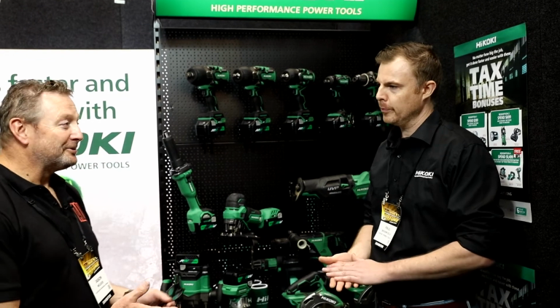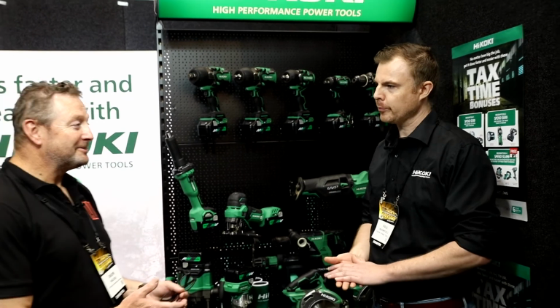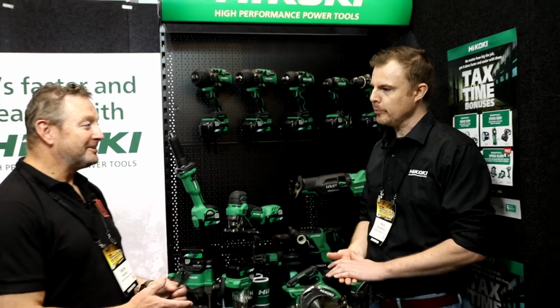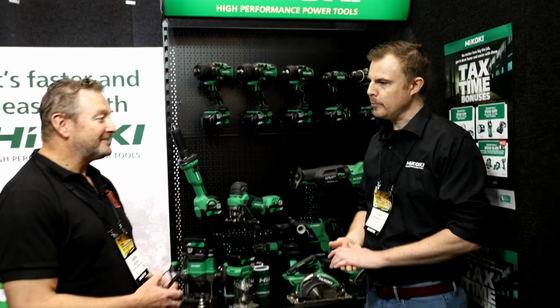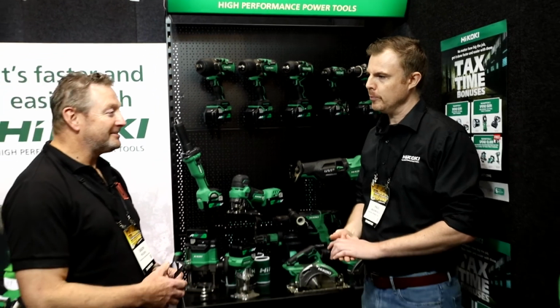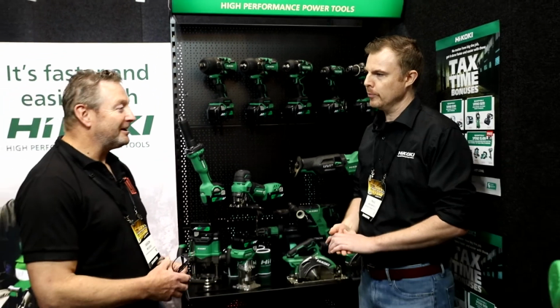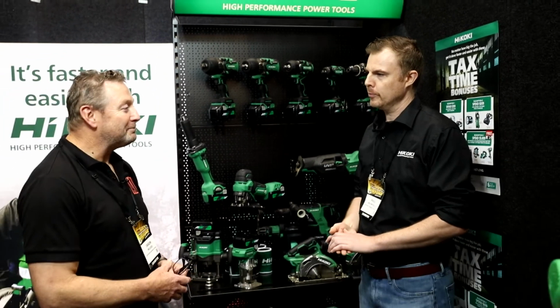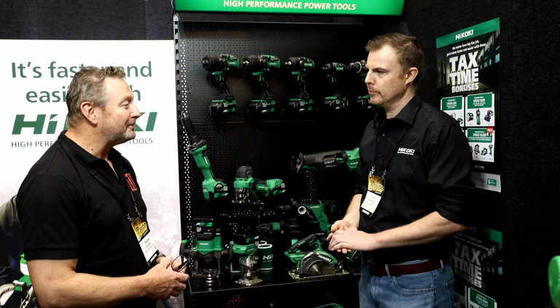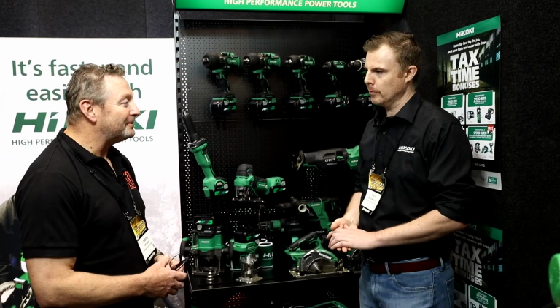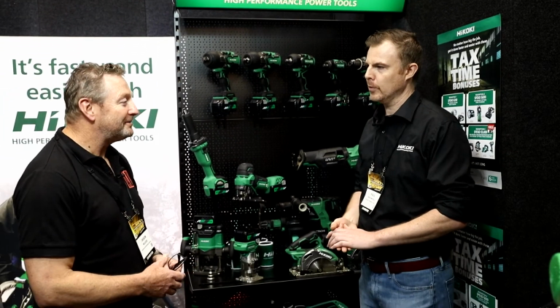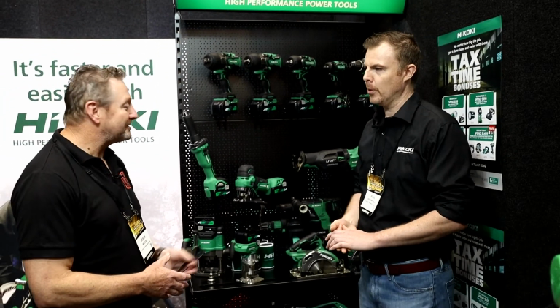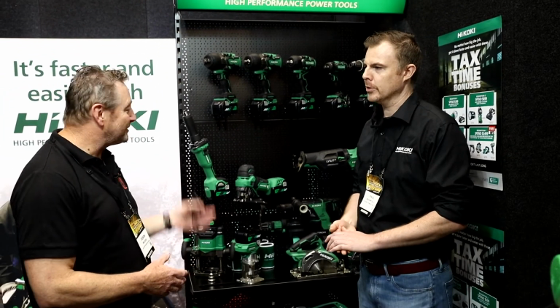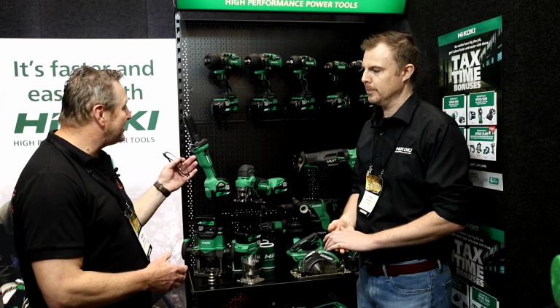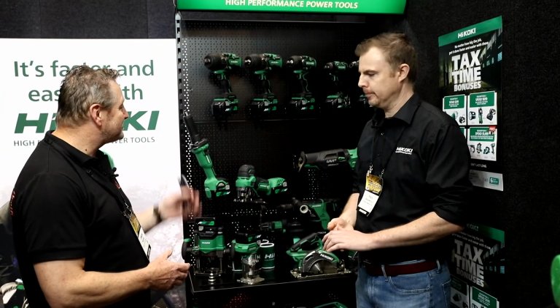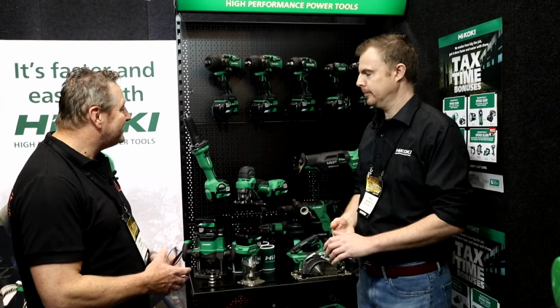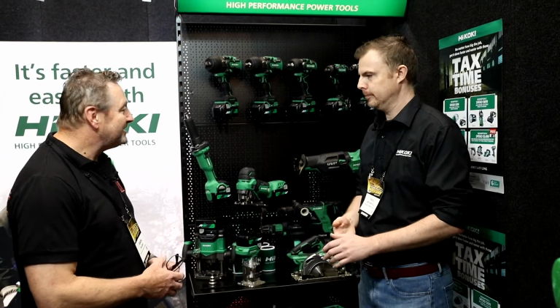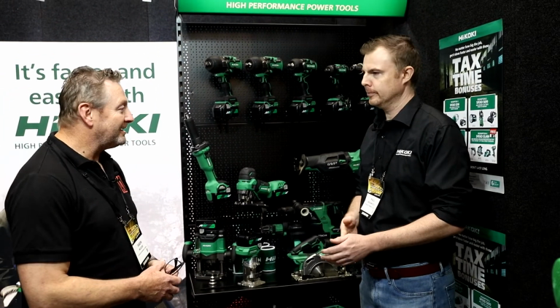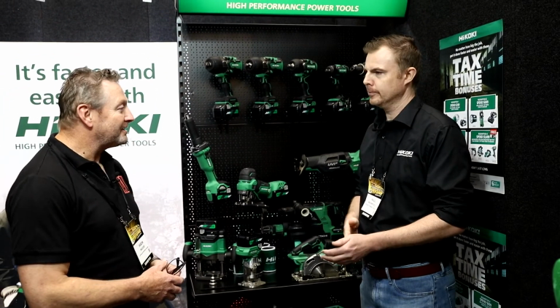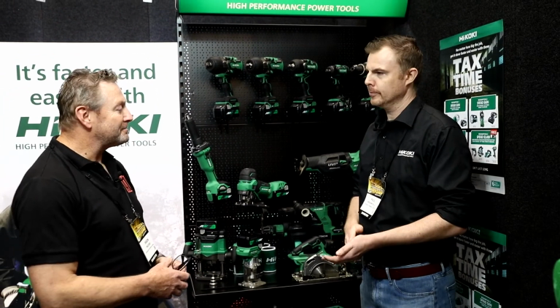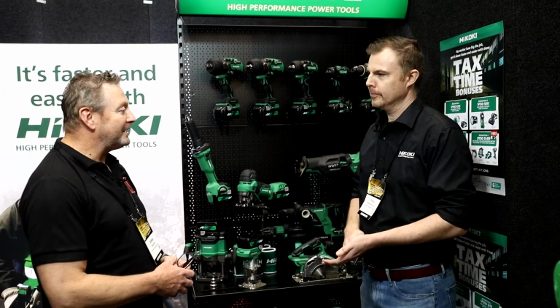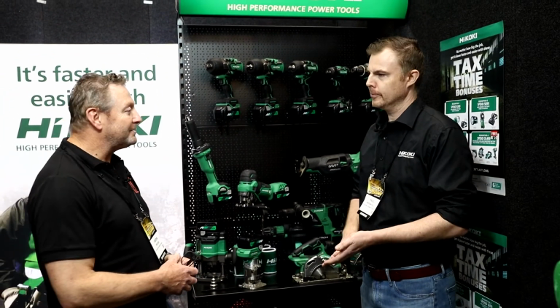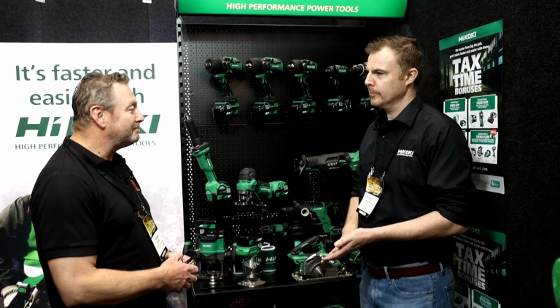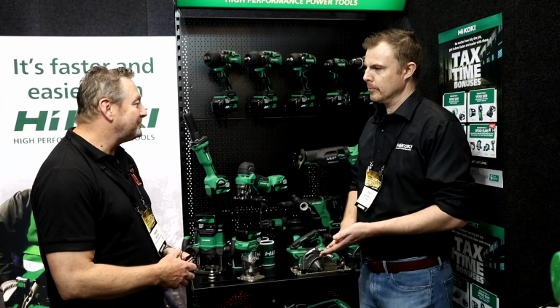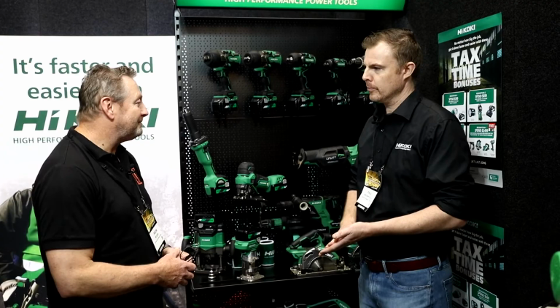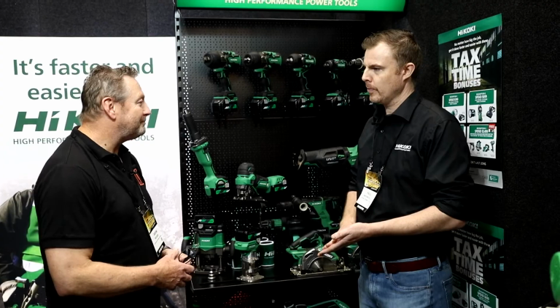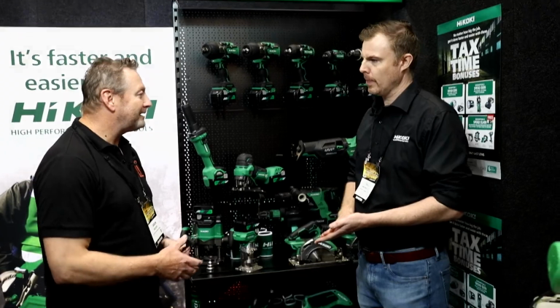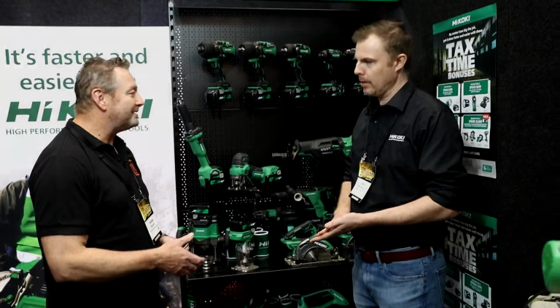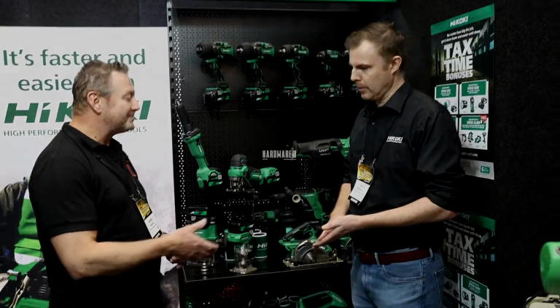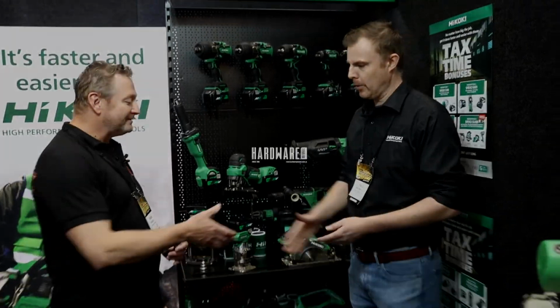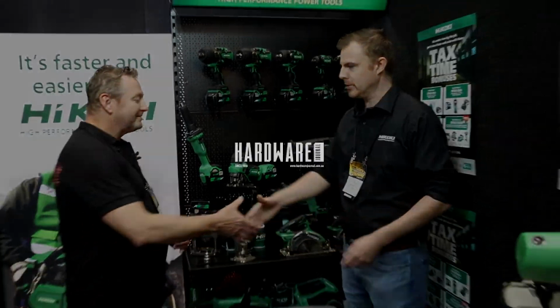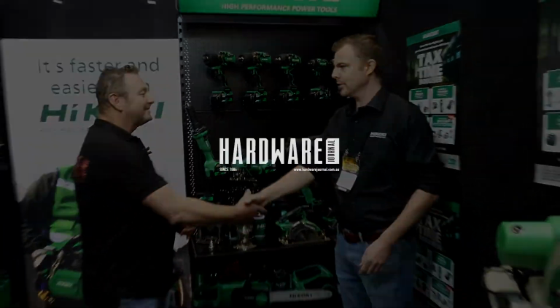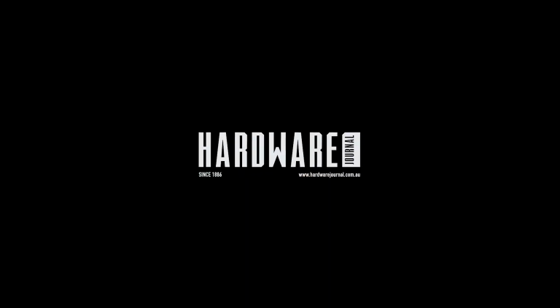Fantastic, really good talking to you today Paul, and thanks very much for telling us about the multi-volt batteries. No worries, thanks Jason.